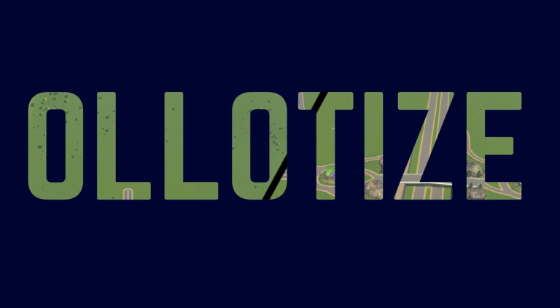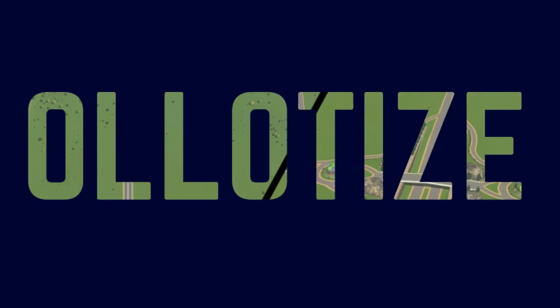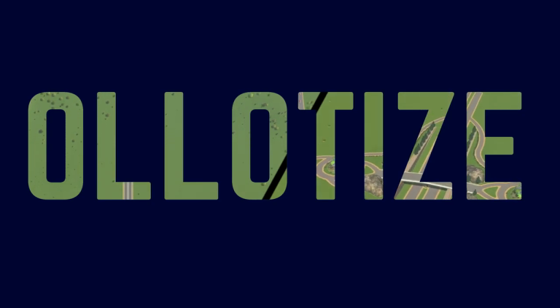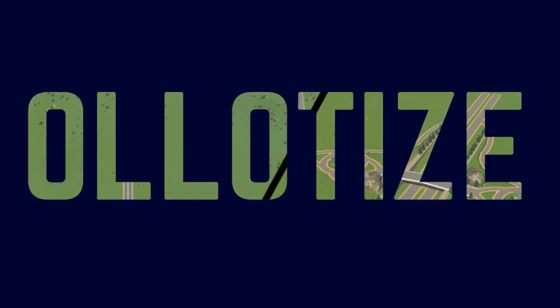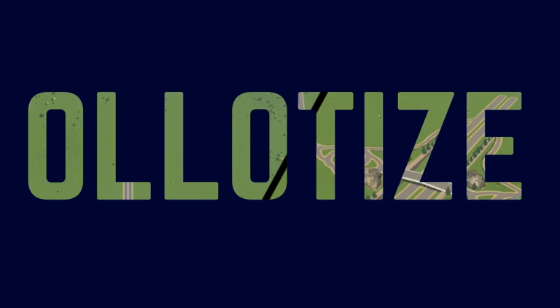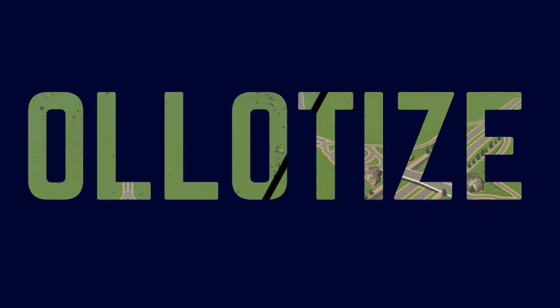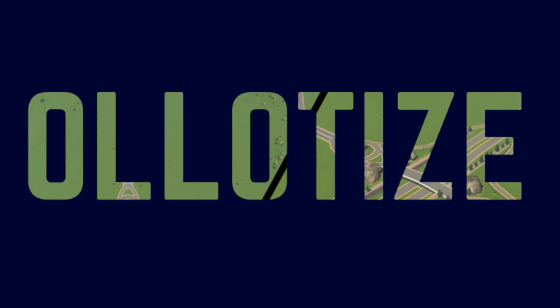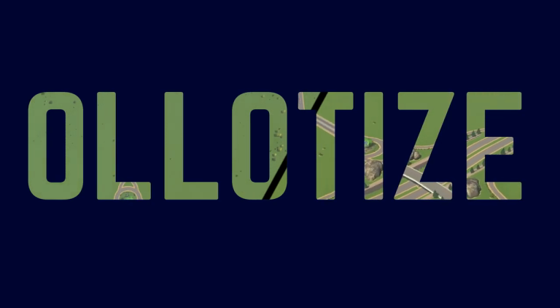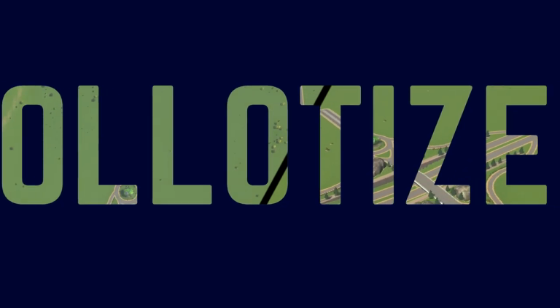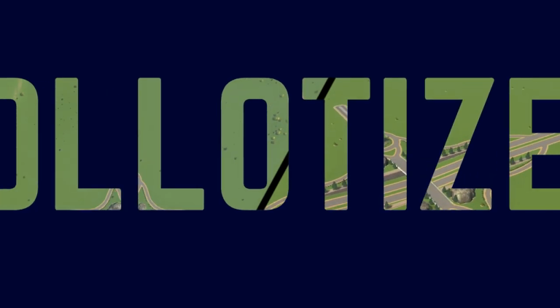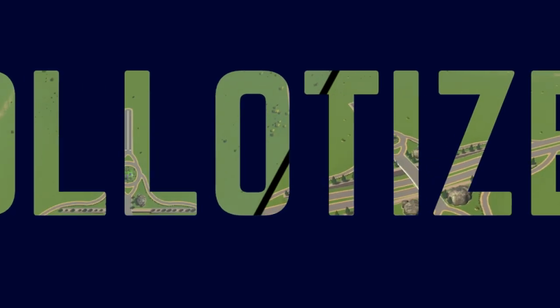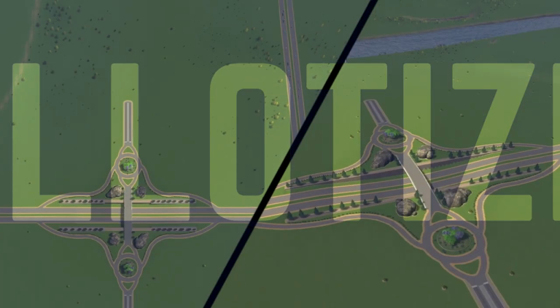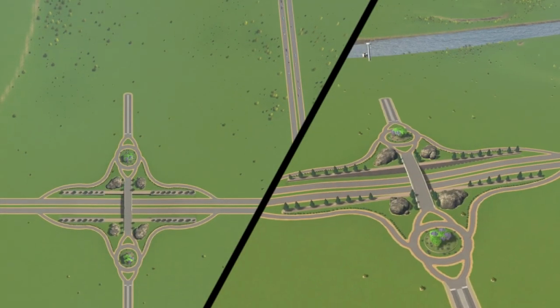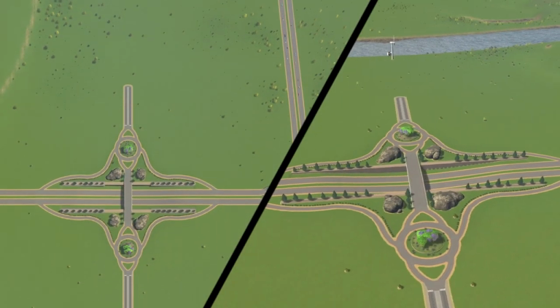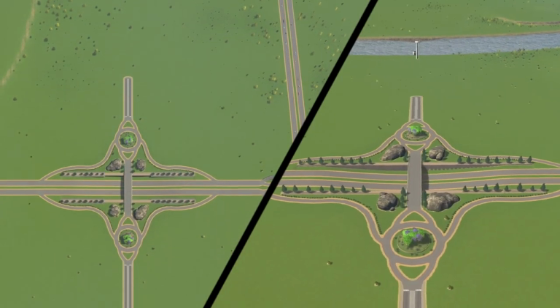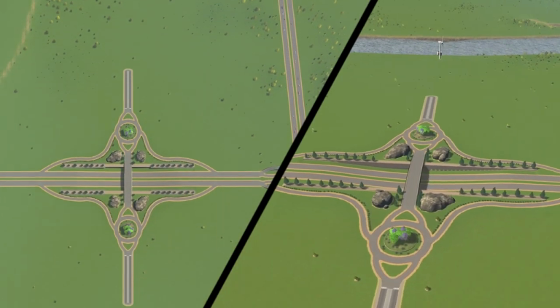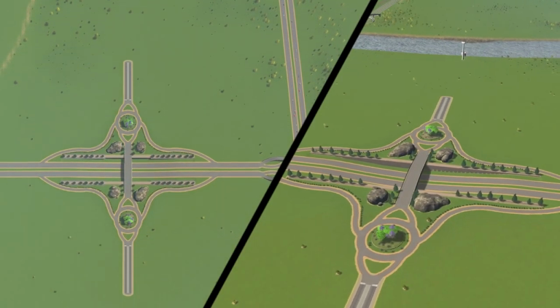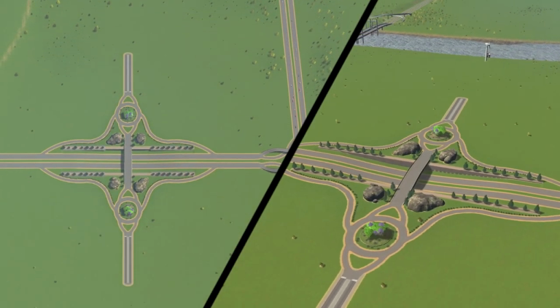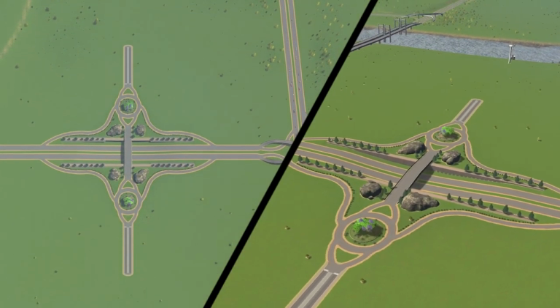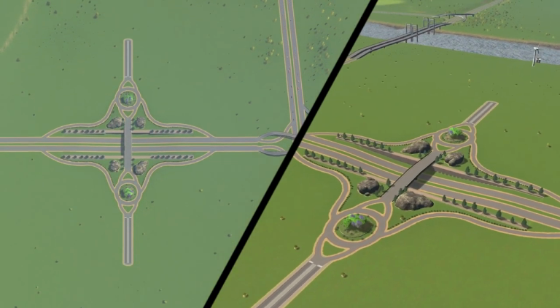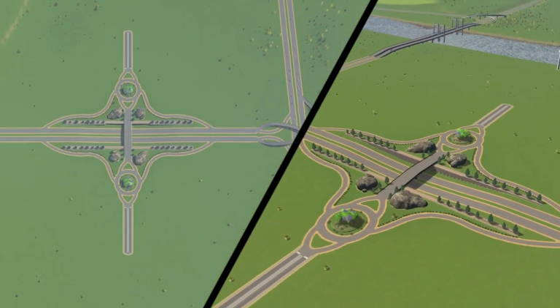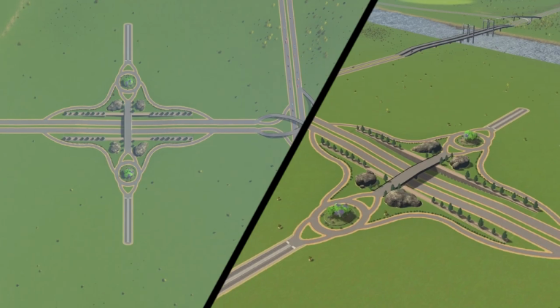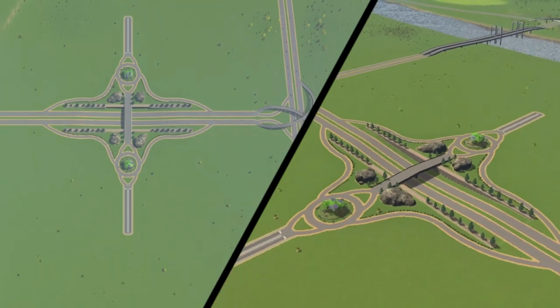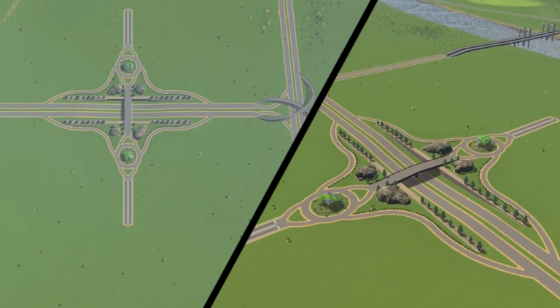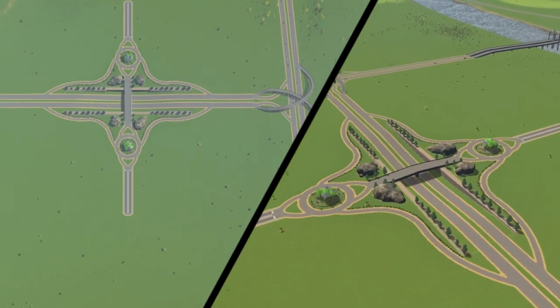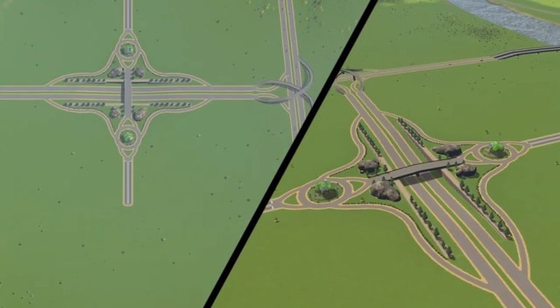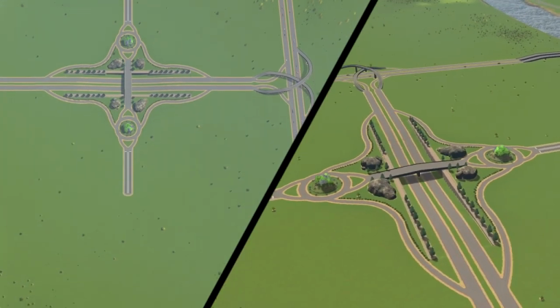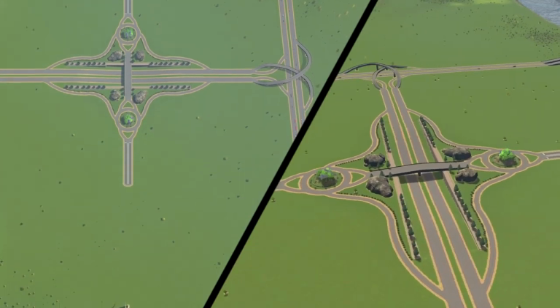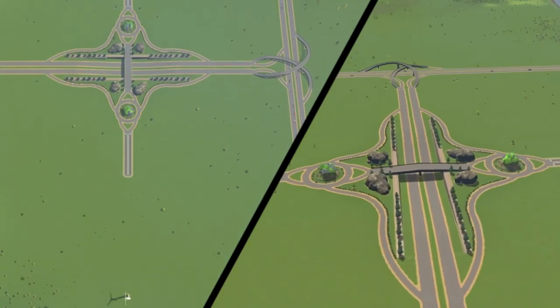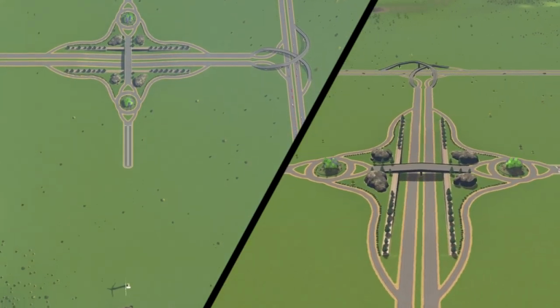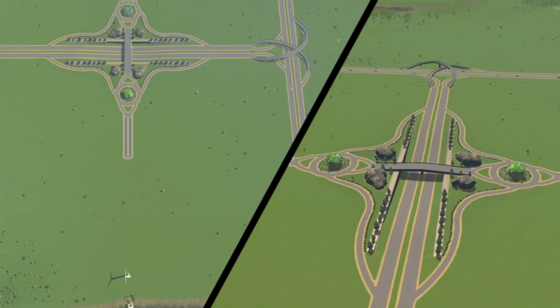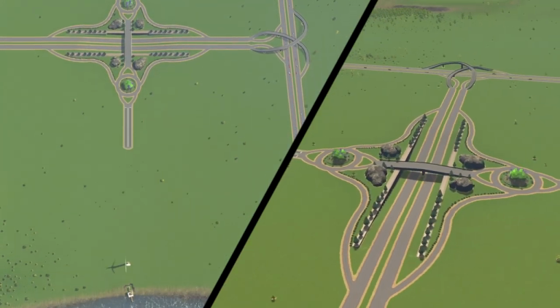How's it hanging? My name is Ola Ties, and today I'm gonna be showing you how to build a dumbbell interchange. So let's get on with it.